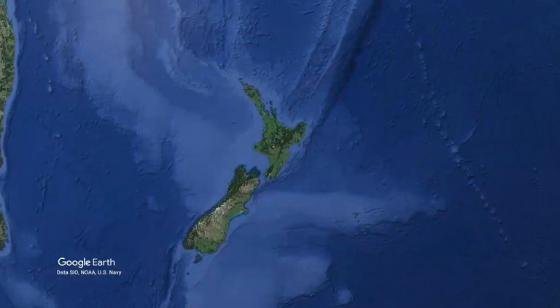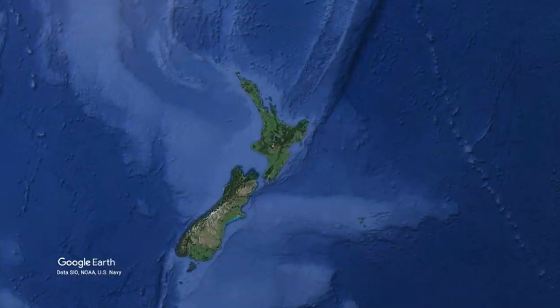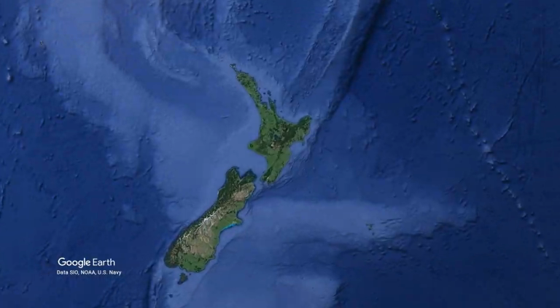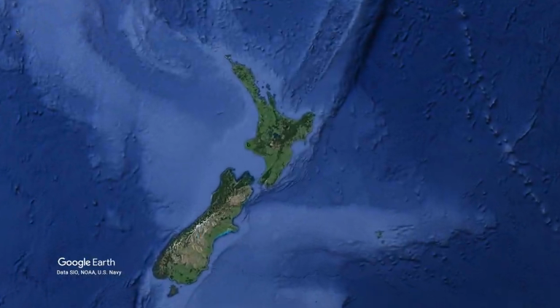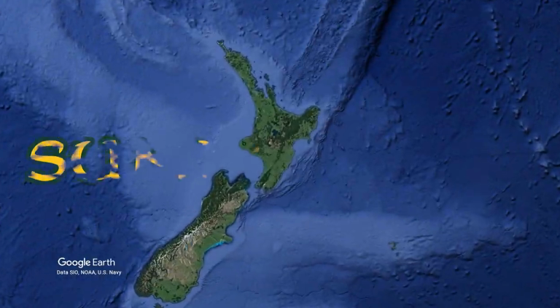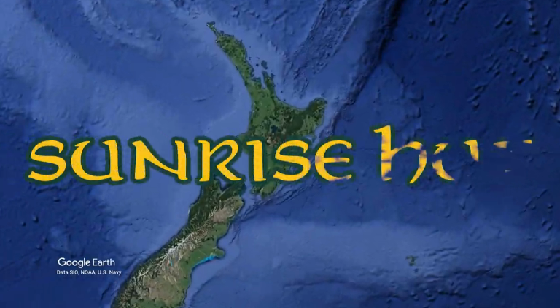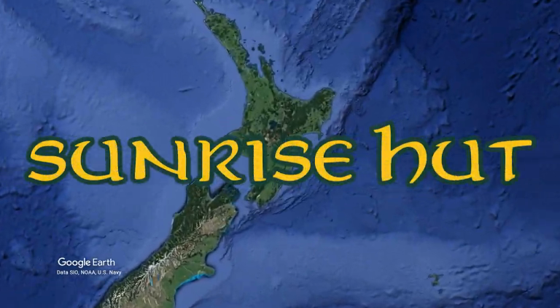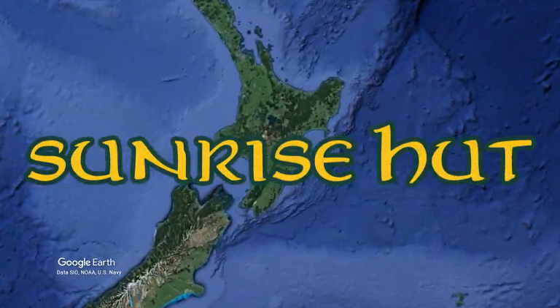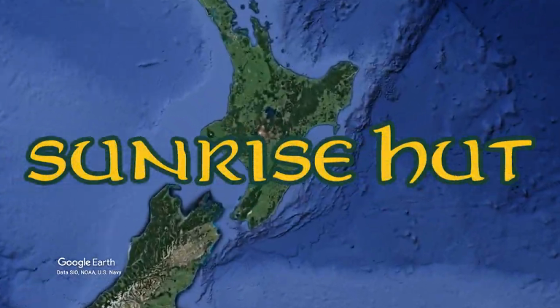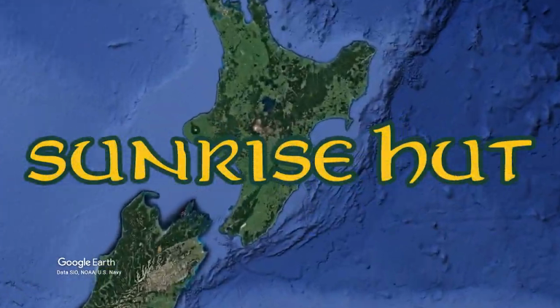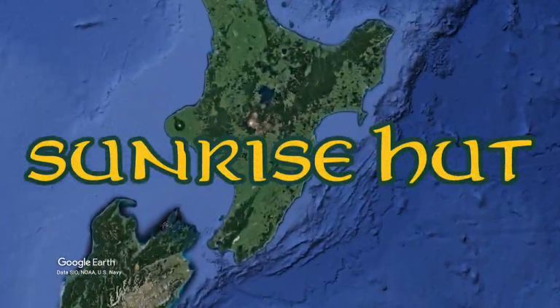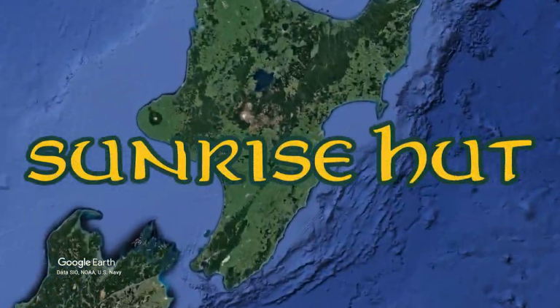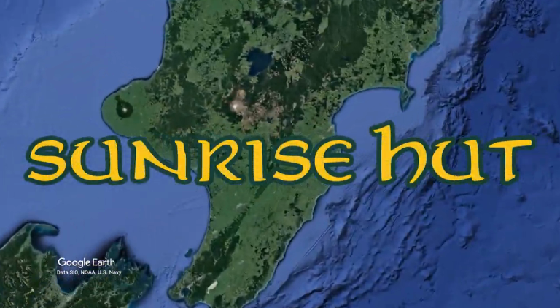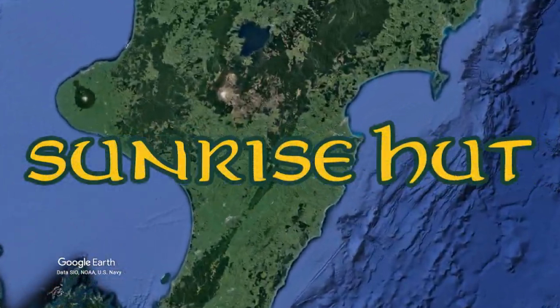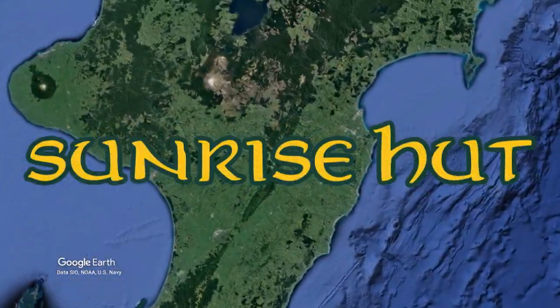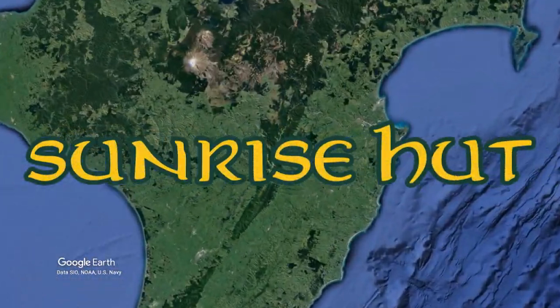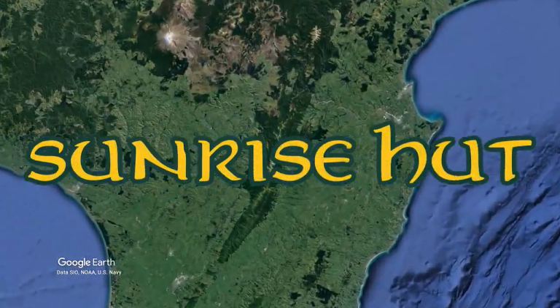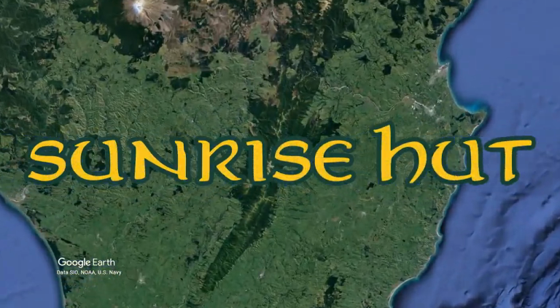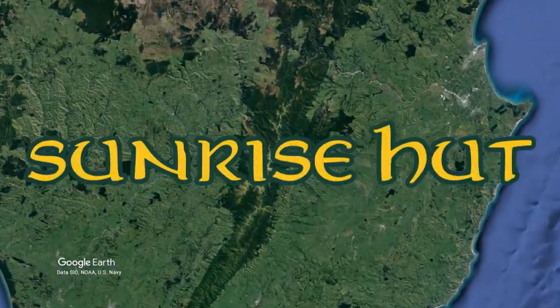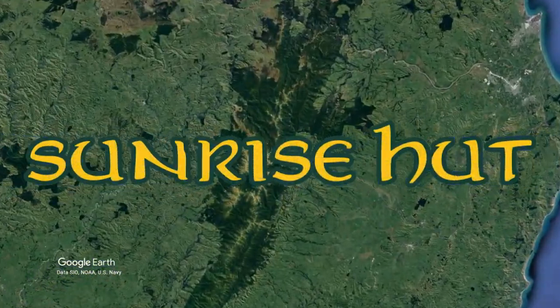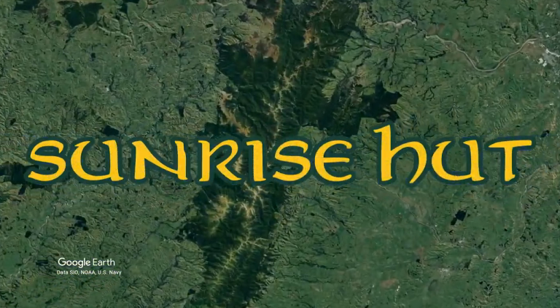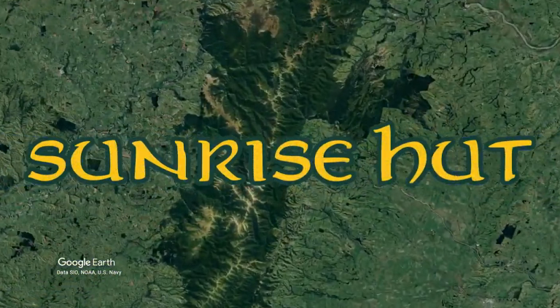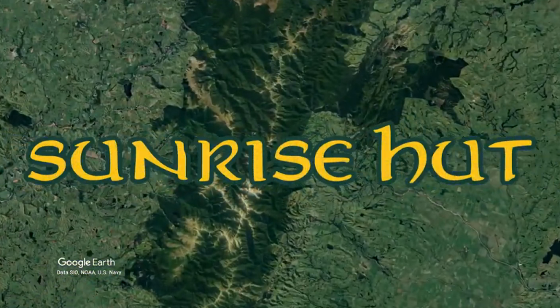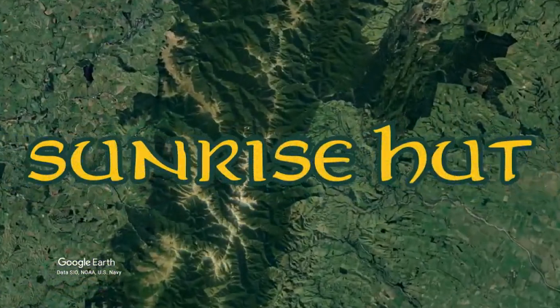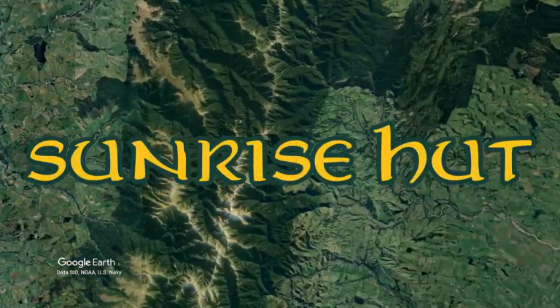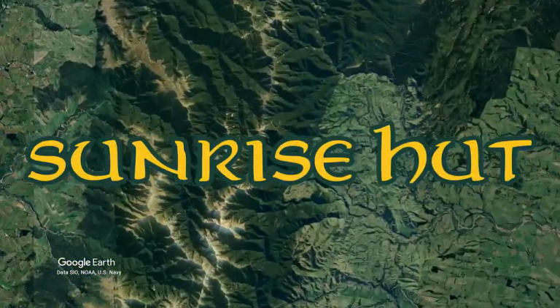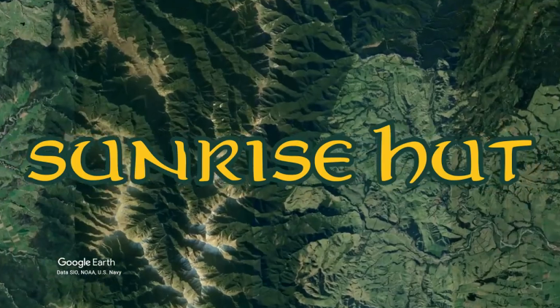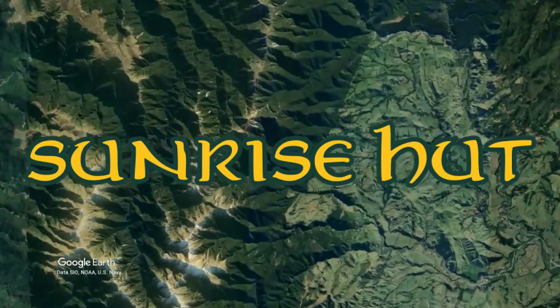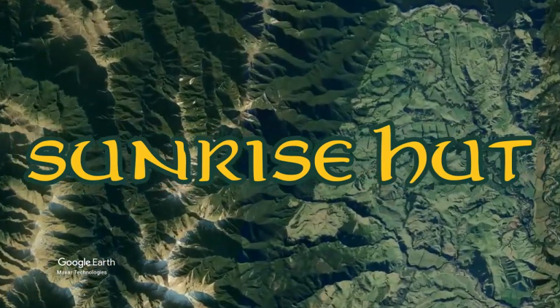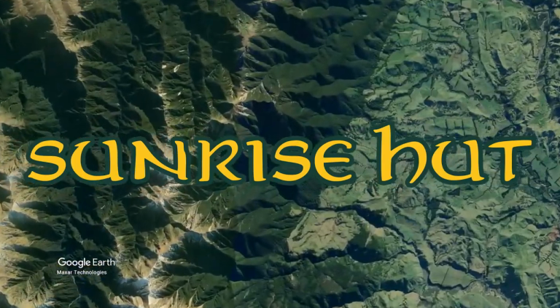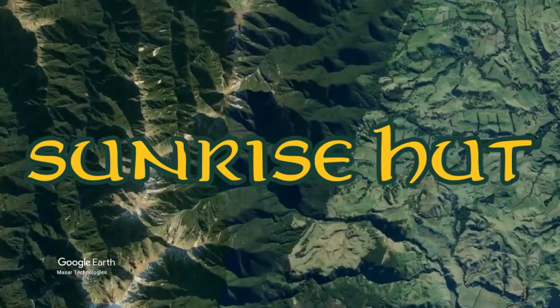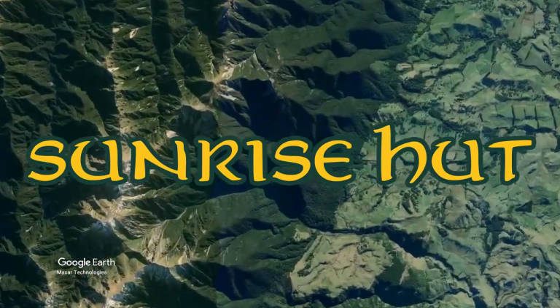Today I'm off to Sunrise Hut, a very popular and well equipped hut in the Central North Island's Ruahine Ranges.